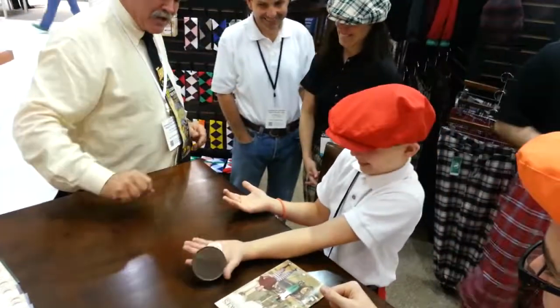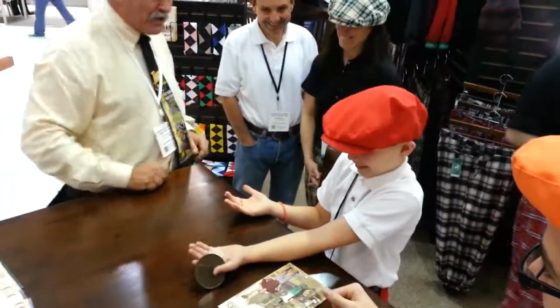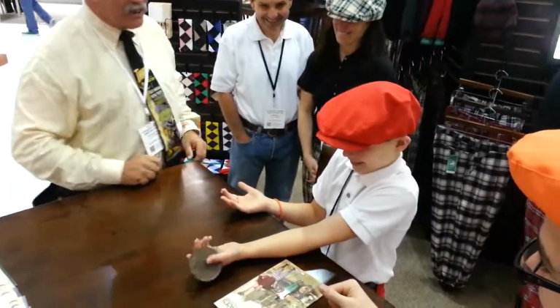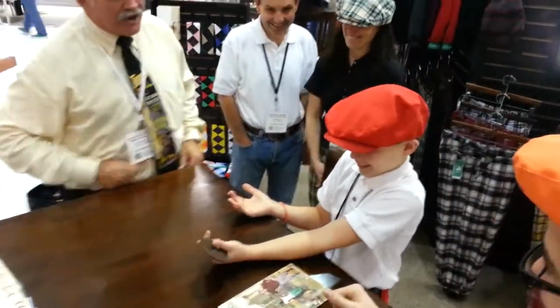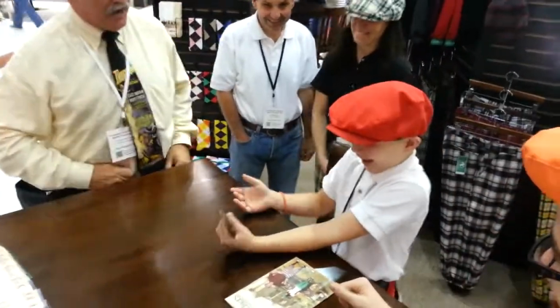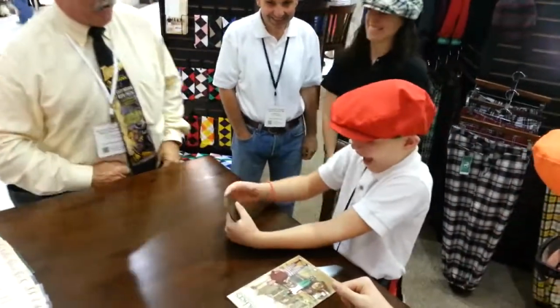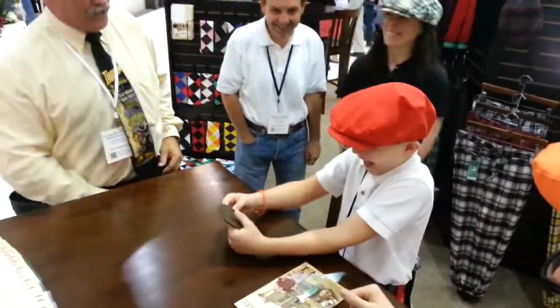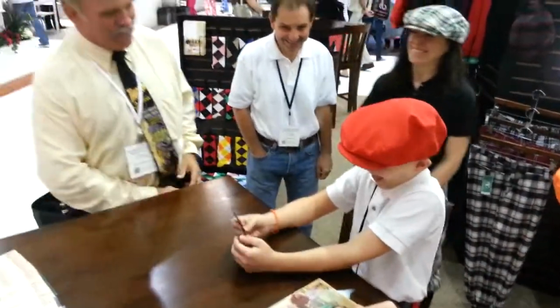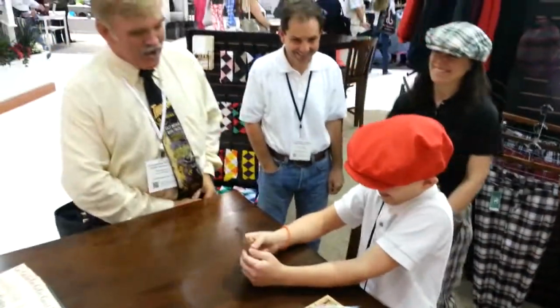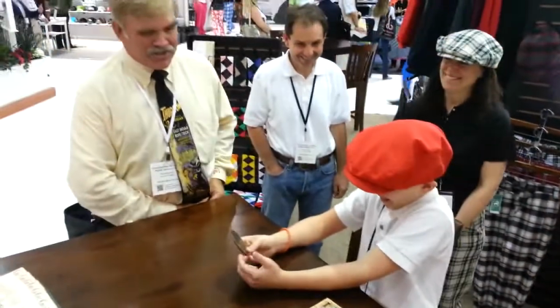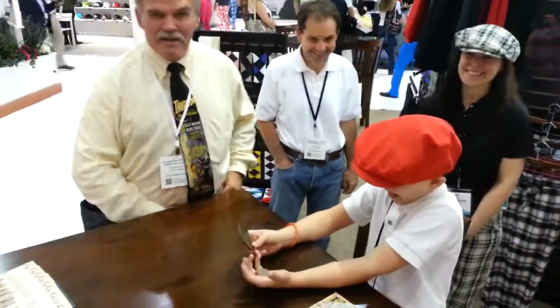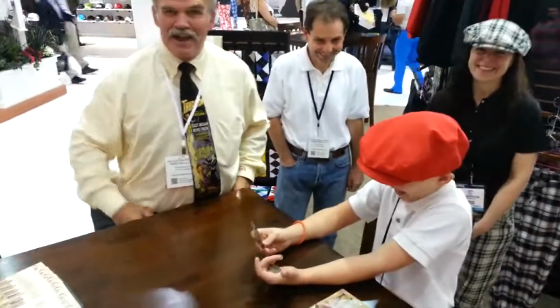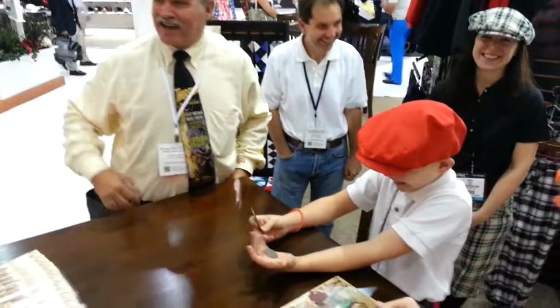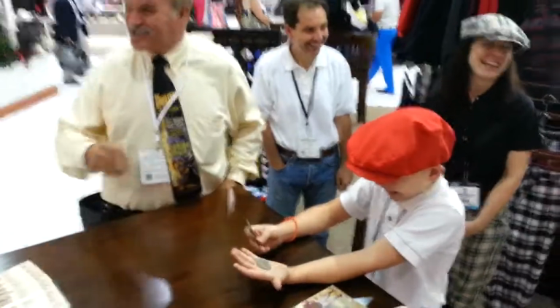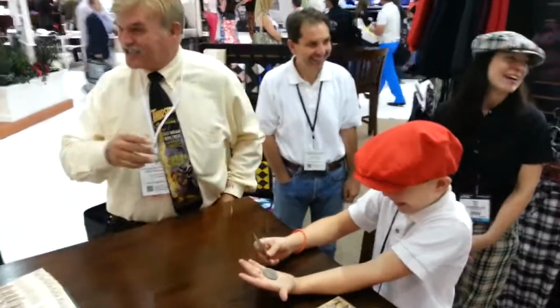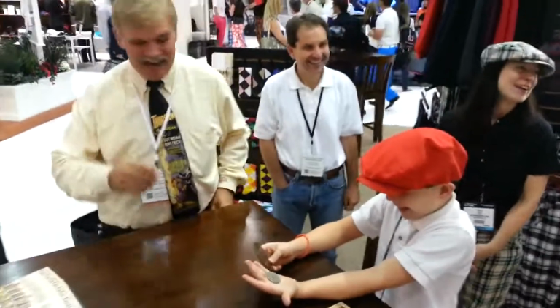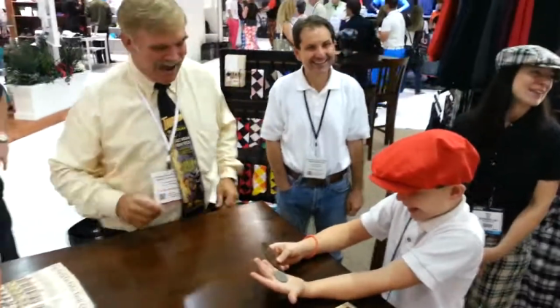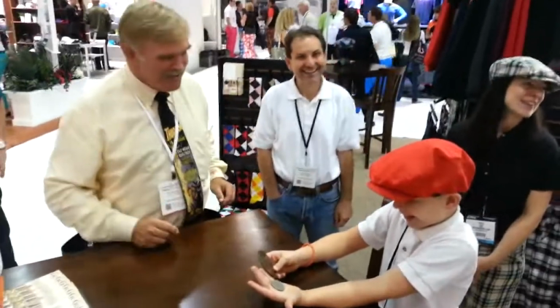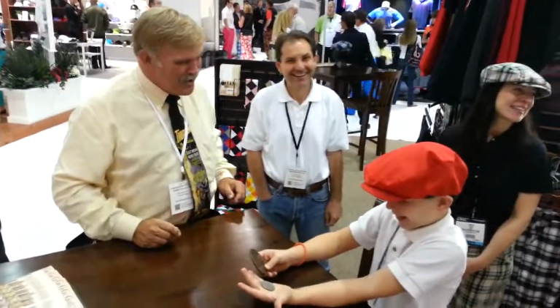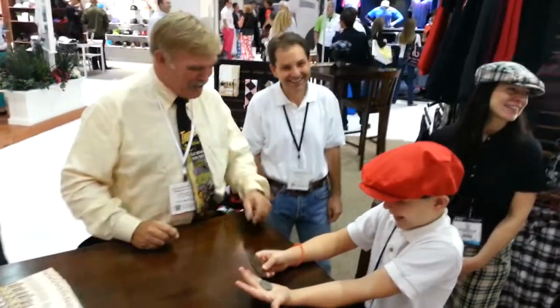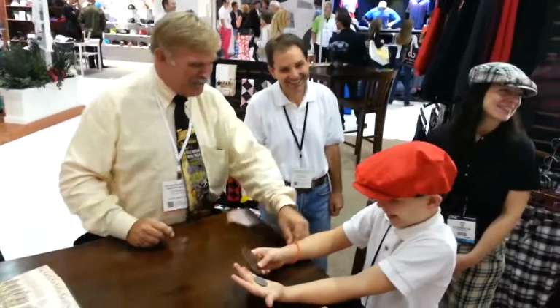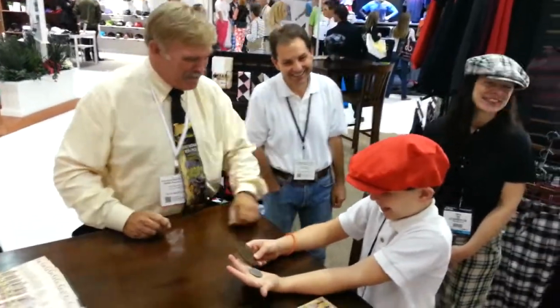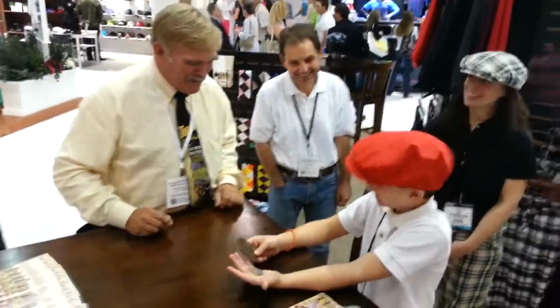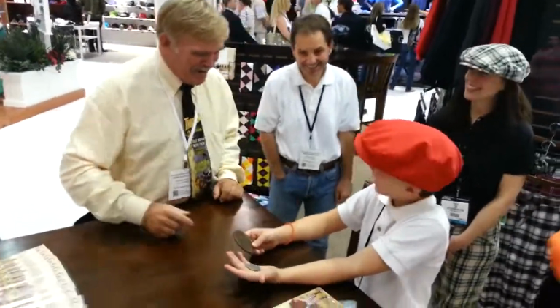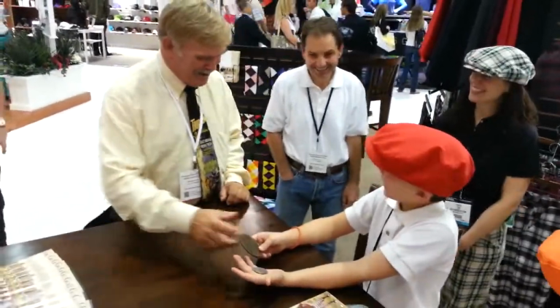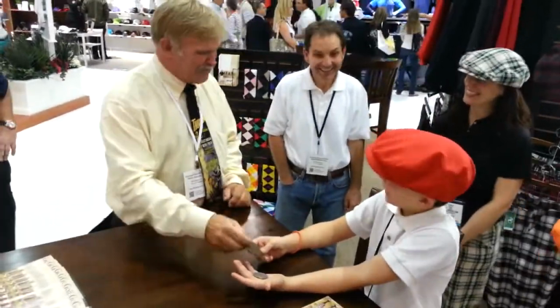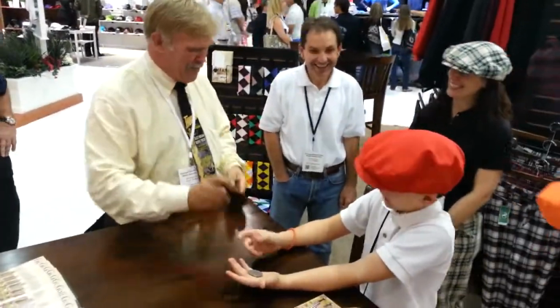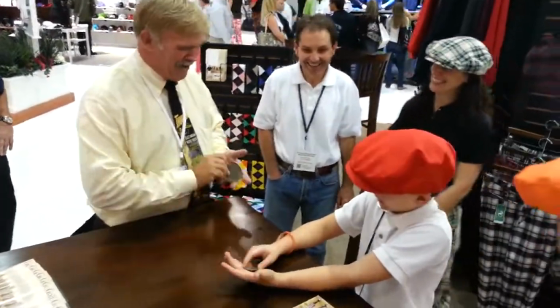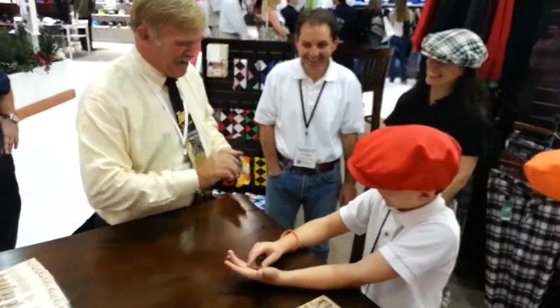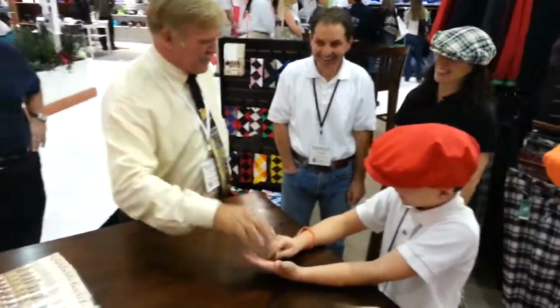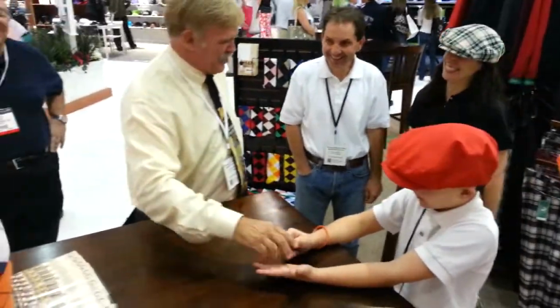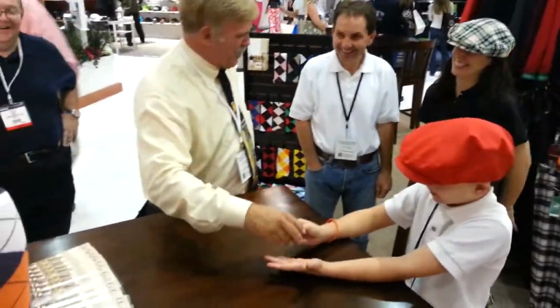Oh! Look what he did — look how hard he squeezed the penny! Can you believe that? Jim and Ed, this is the guy. You're going to make big money here. This male modeling, I think it's going to work.